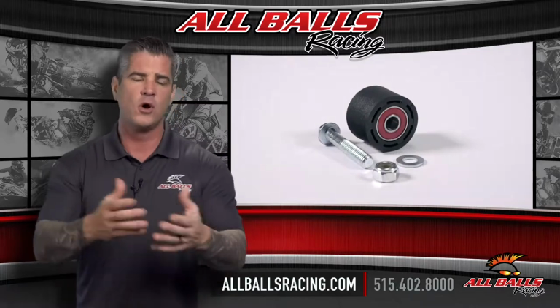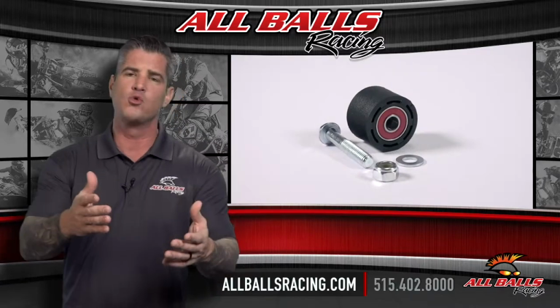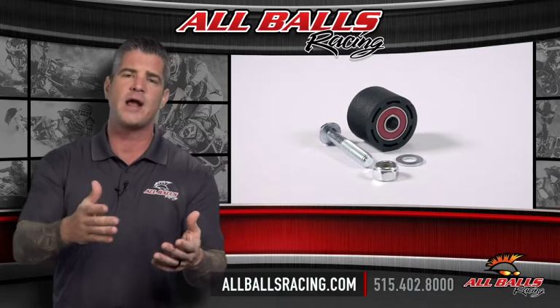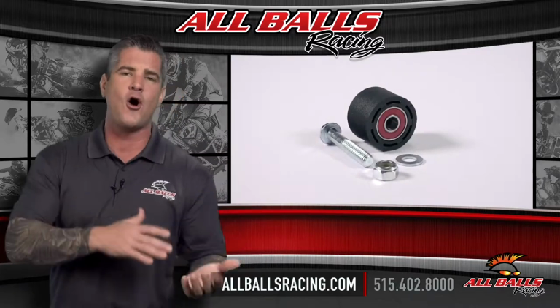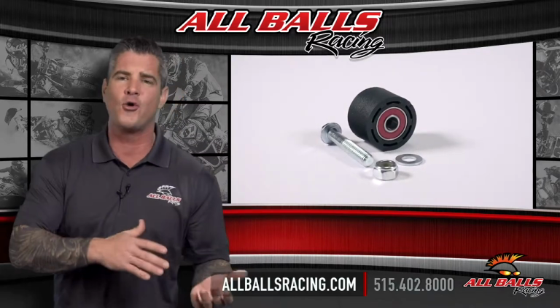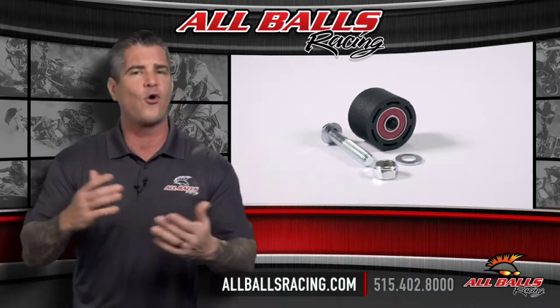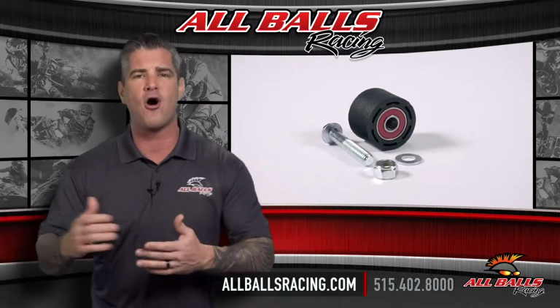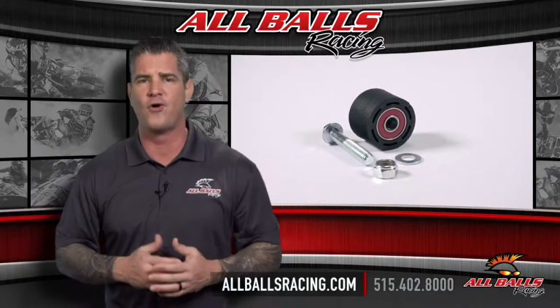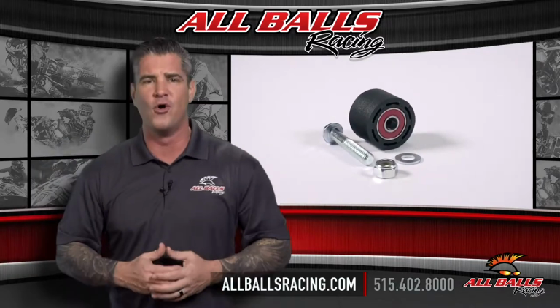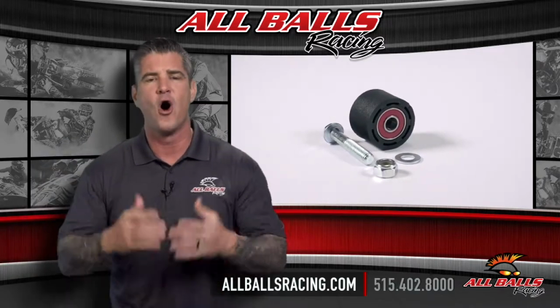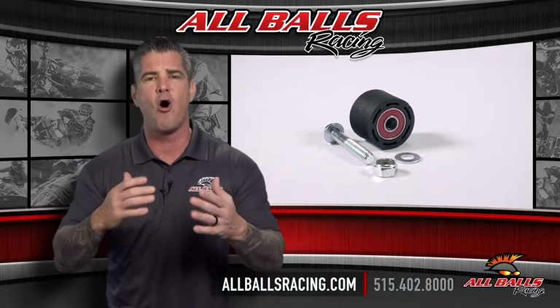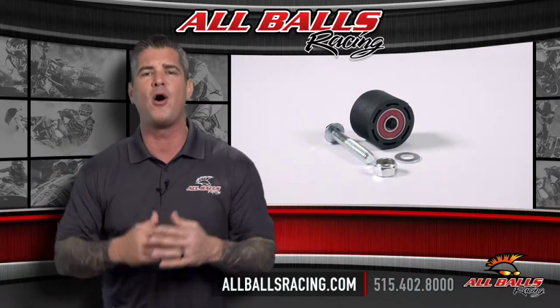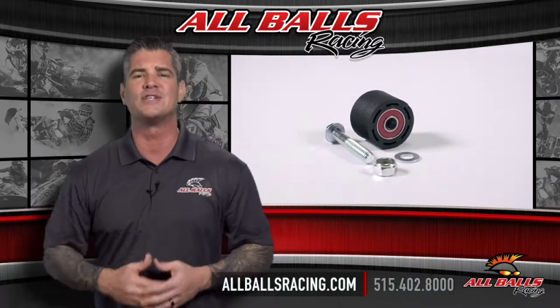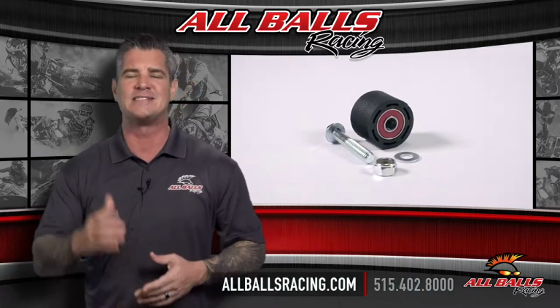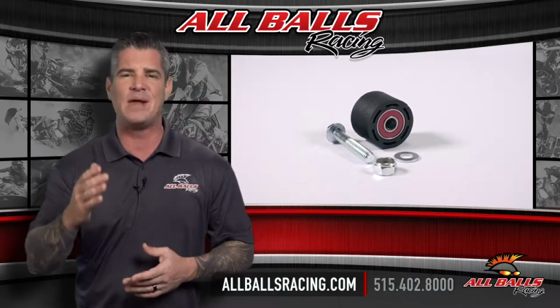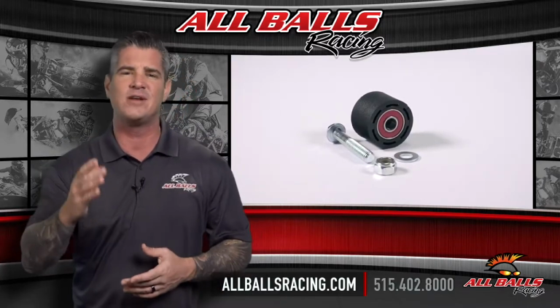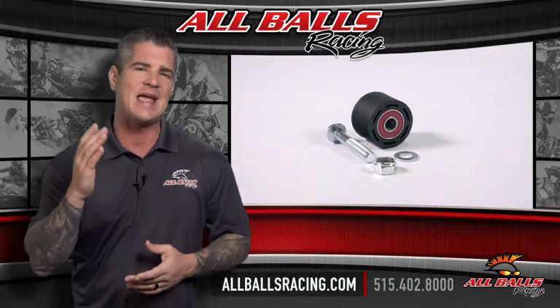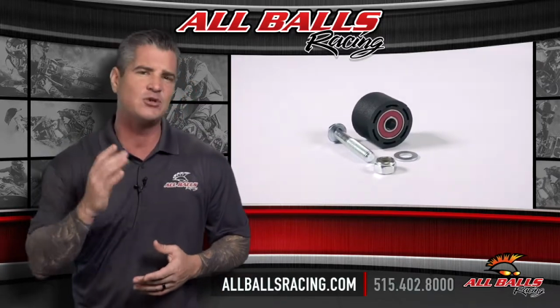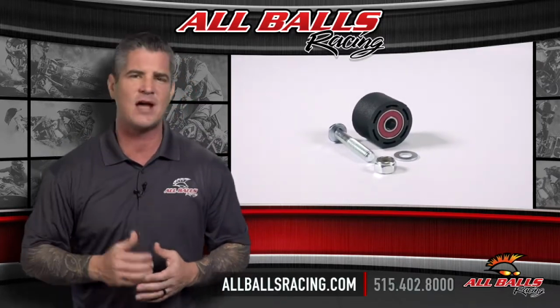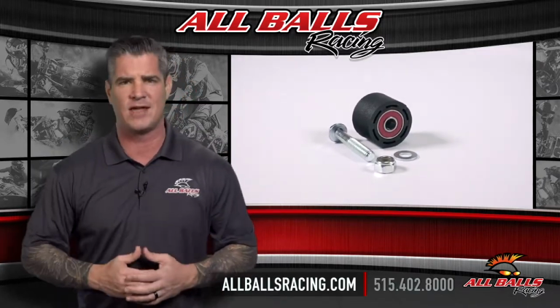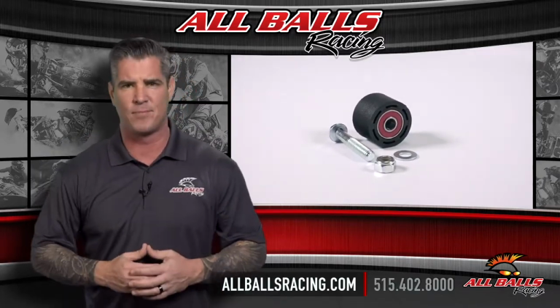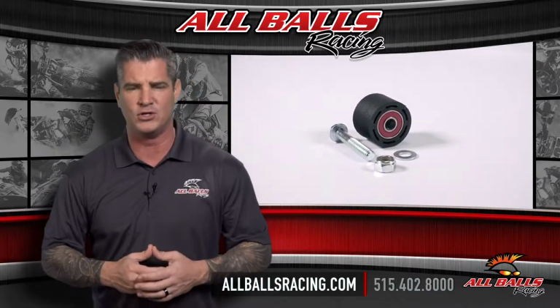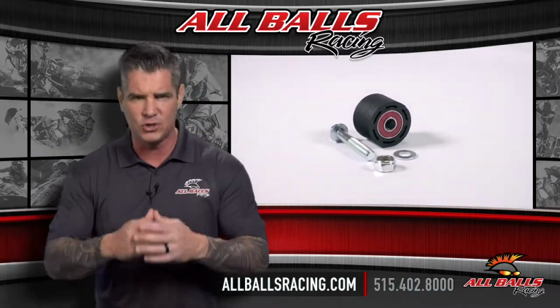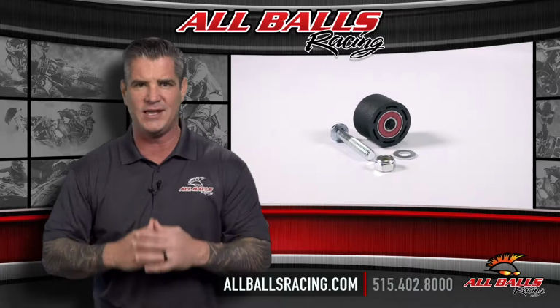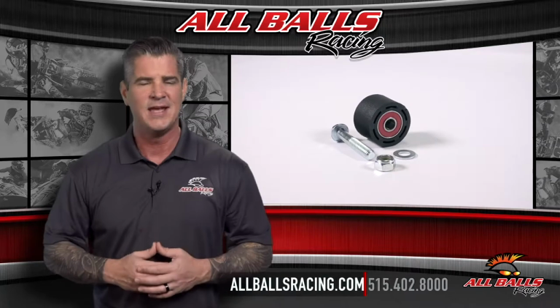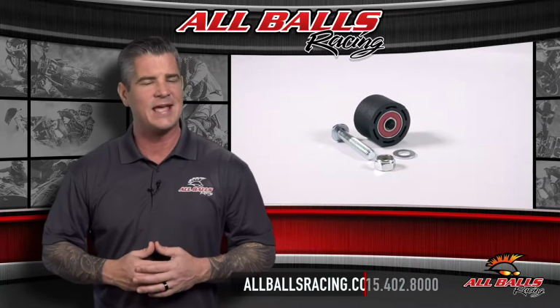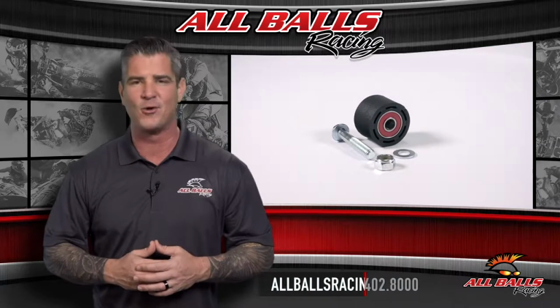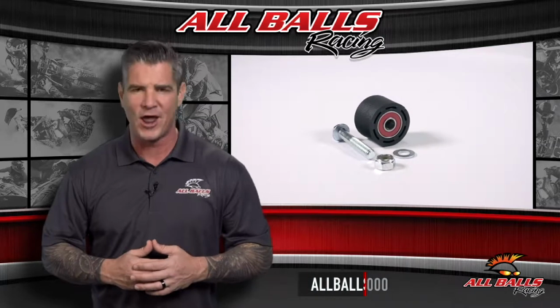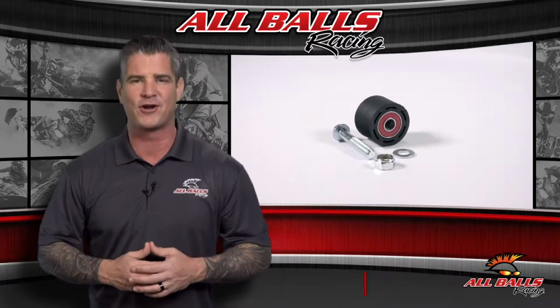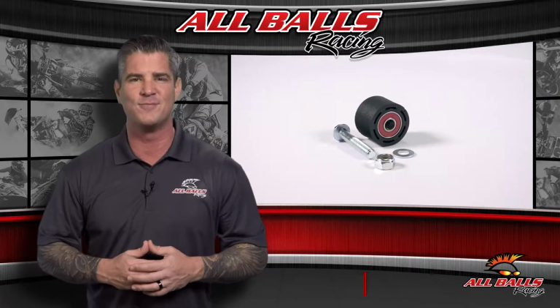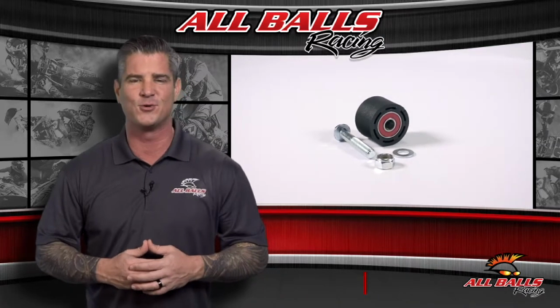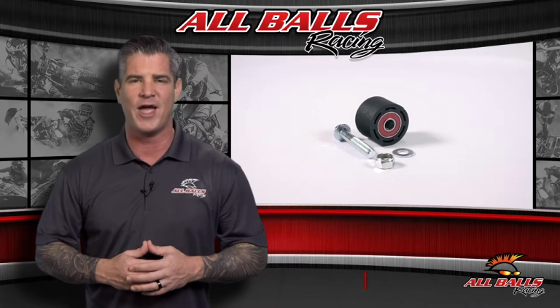Whether you ride on or off road, All Balls has the bearings and driveline components you need to handle whatever comes your way.